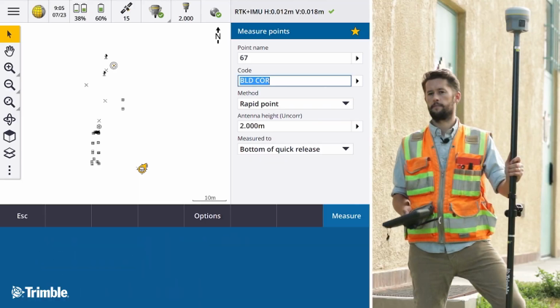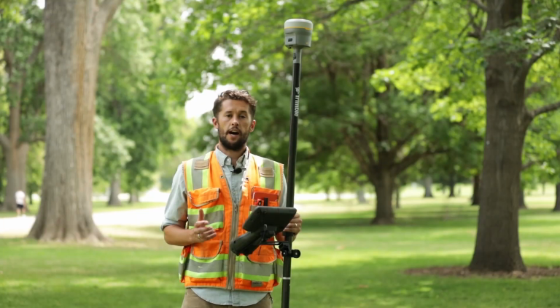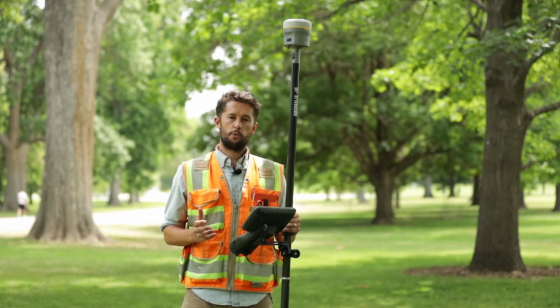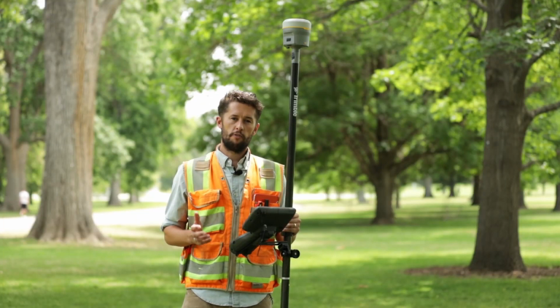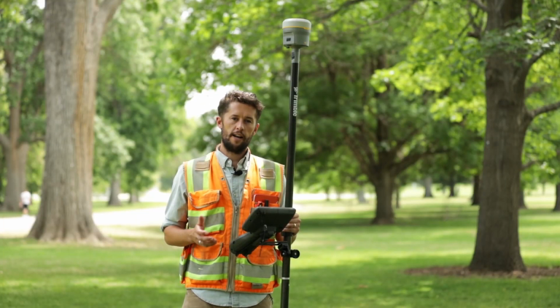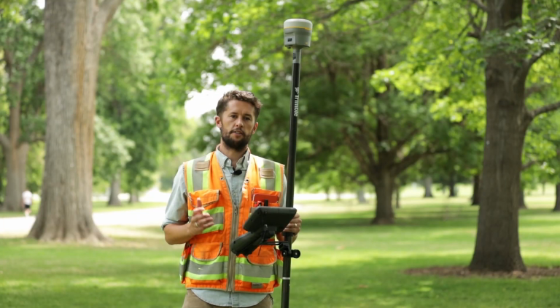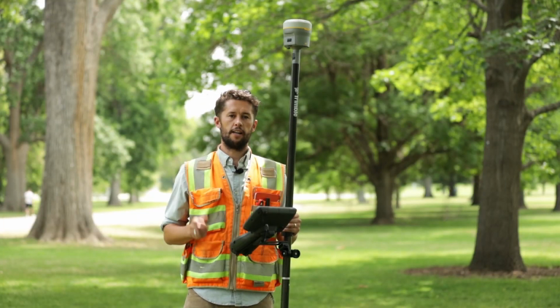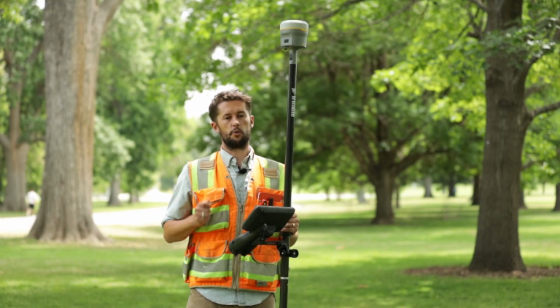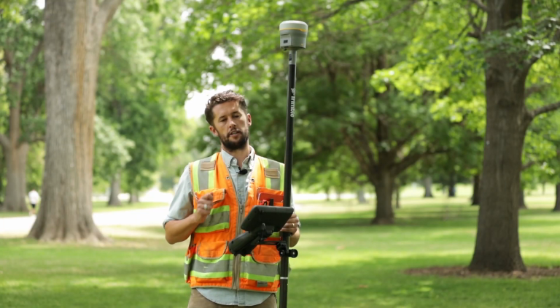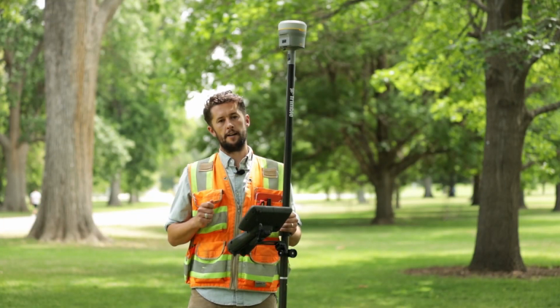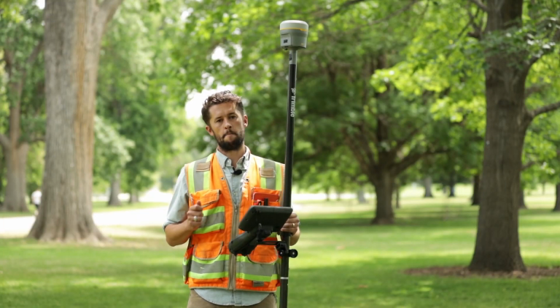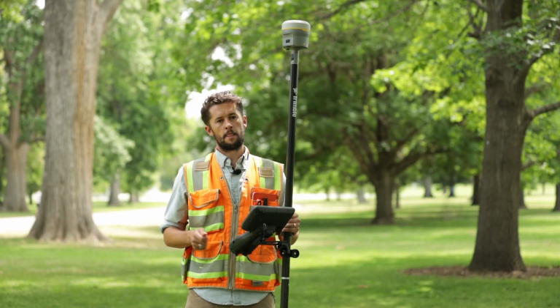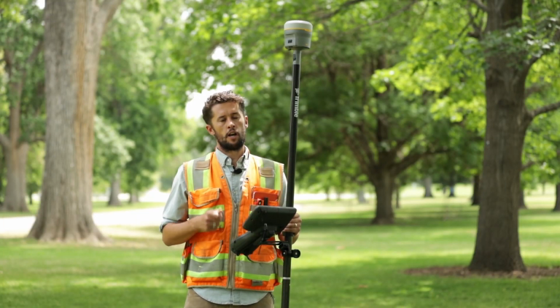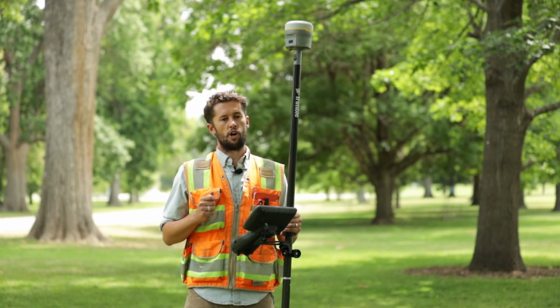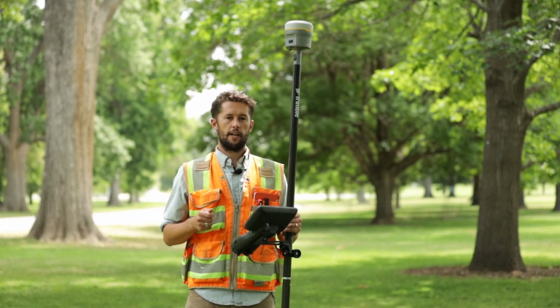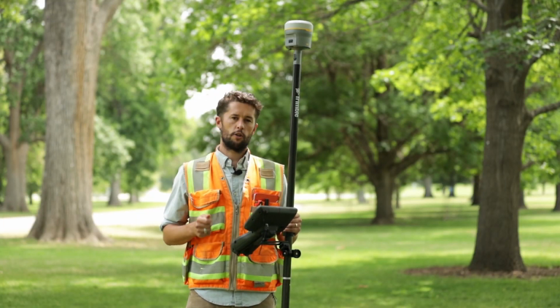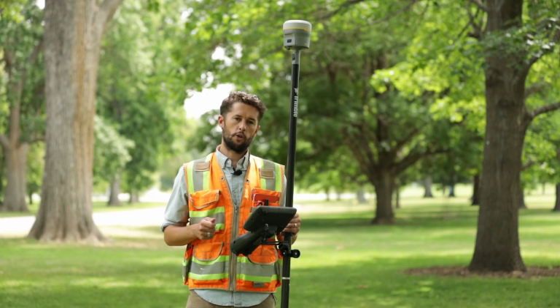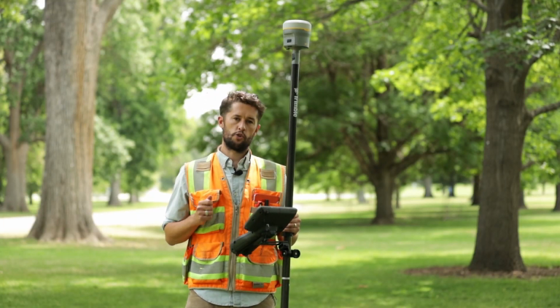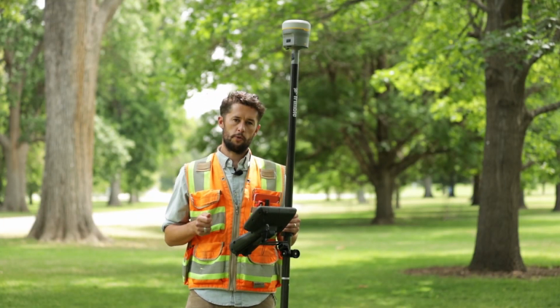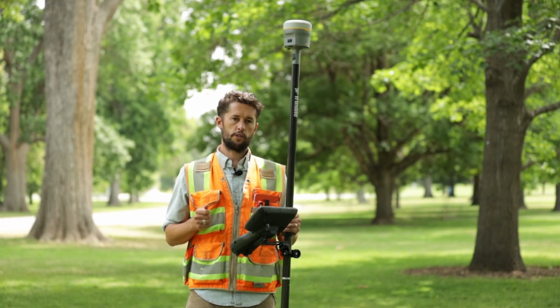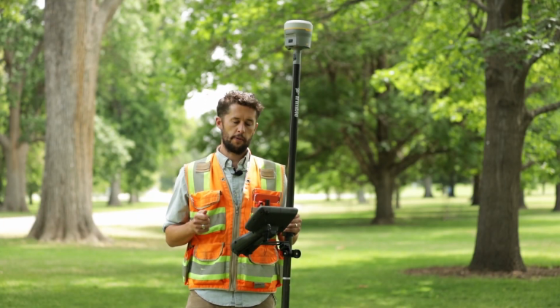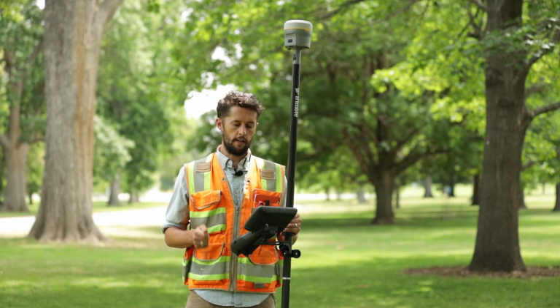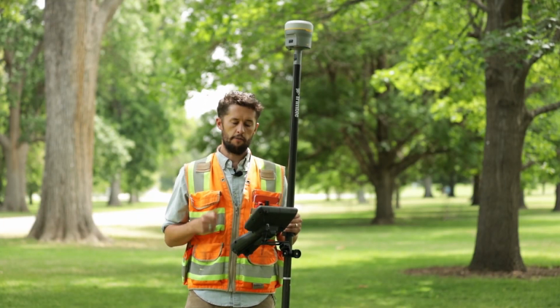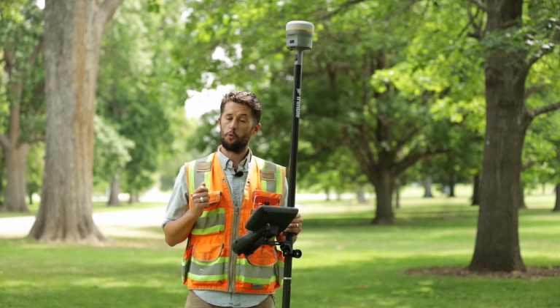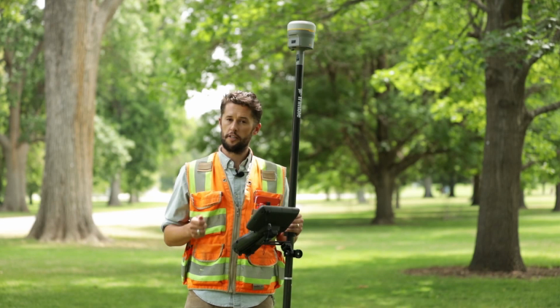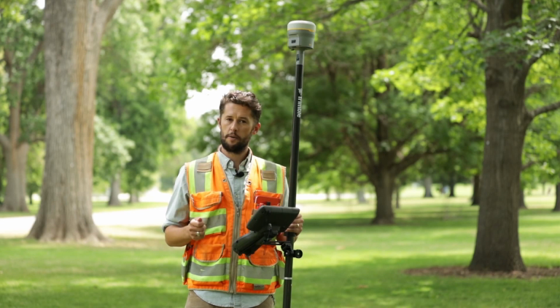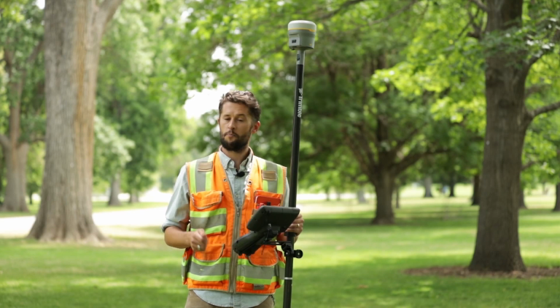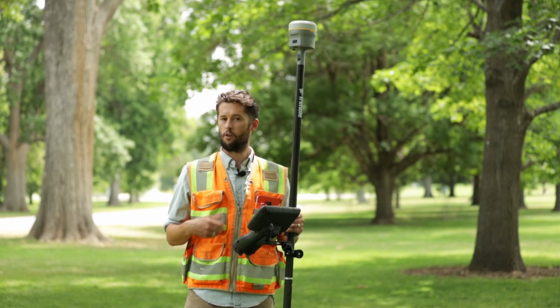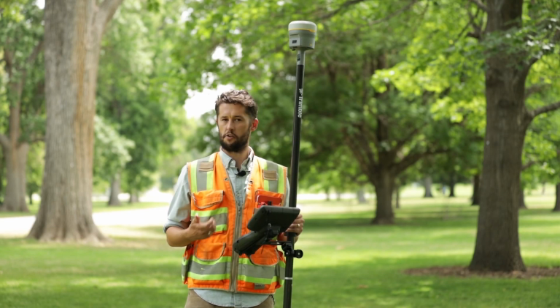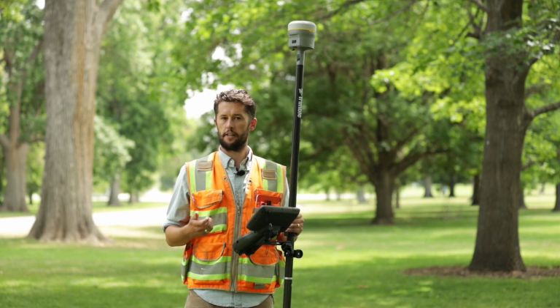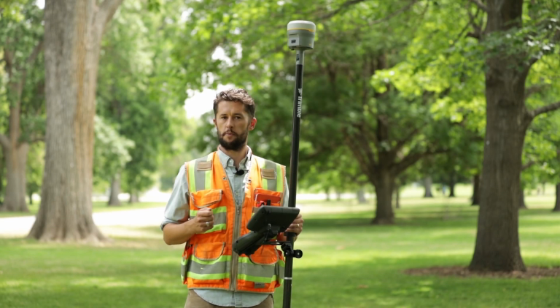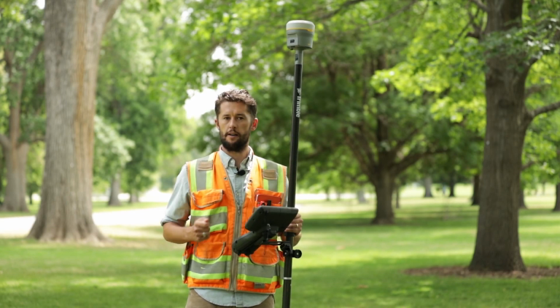The R12i is available today. Contact your local Trimble distributor if you want a demo, or if you're ready to buy.